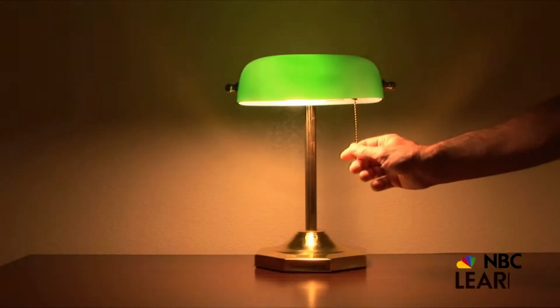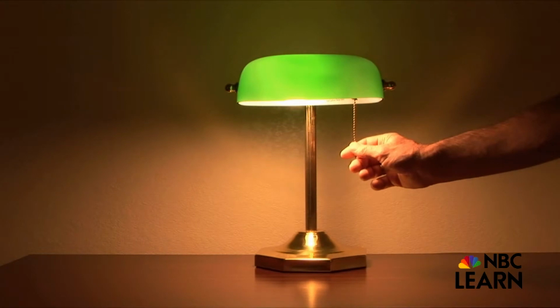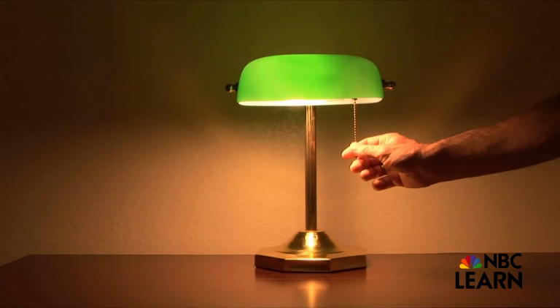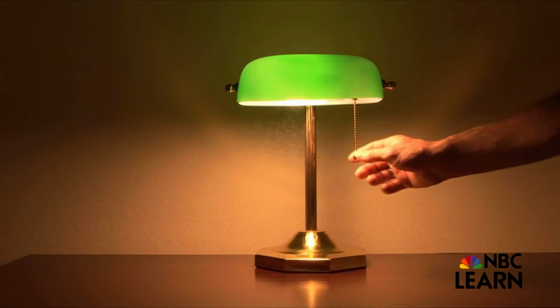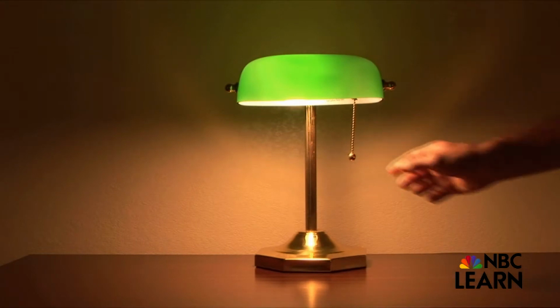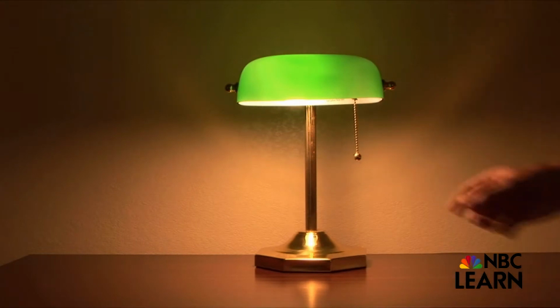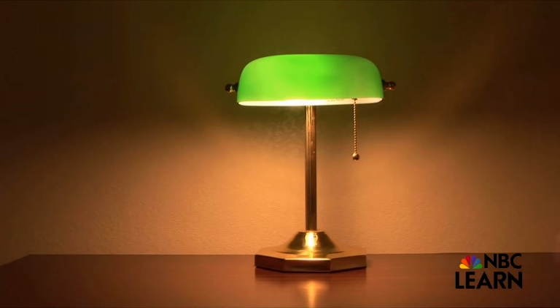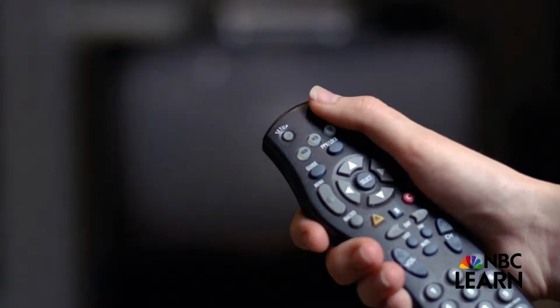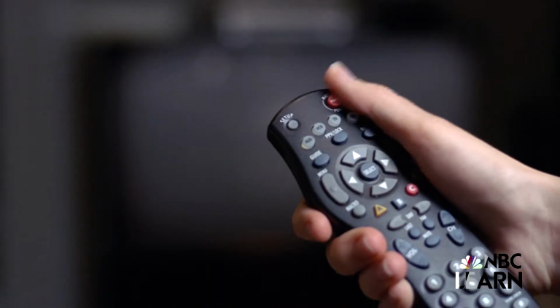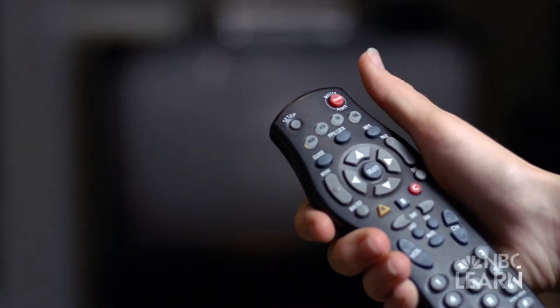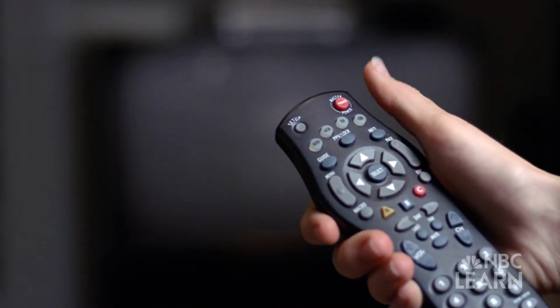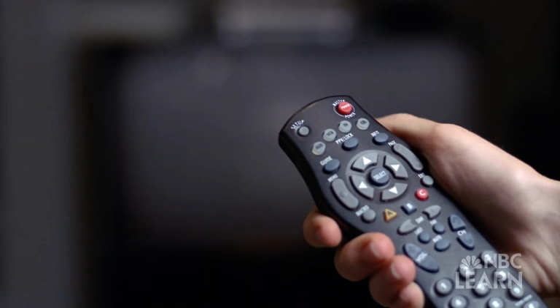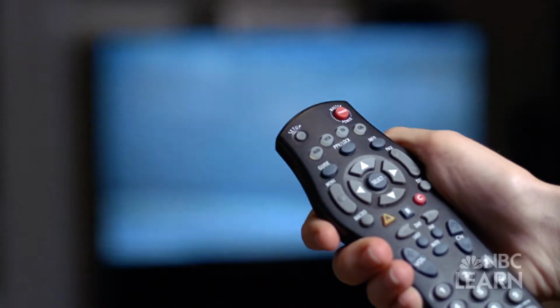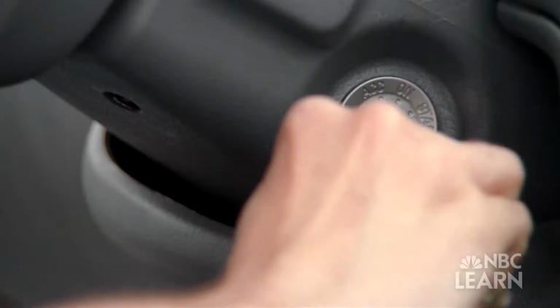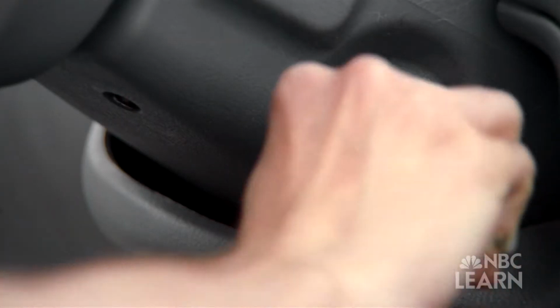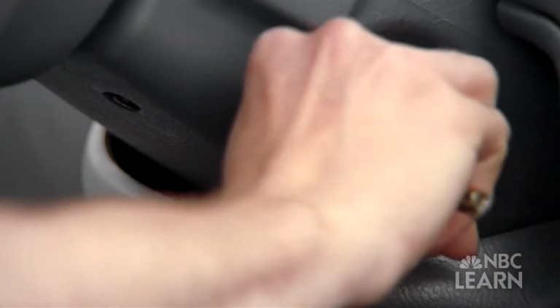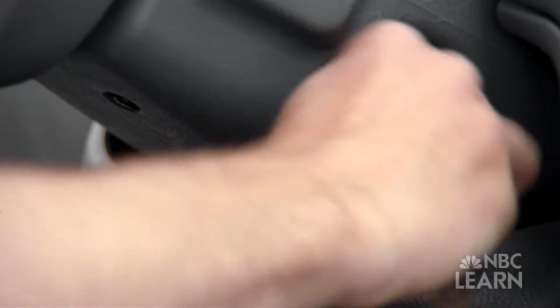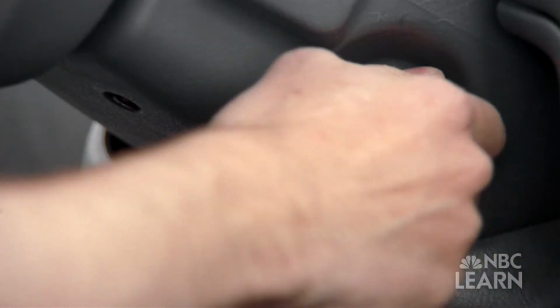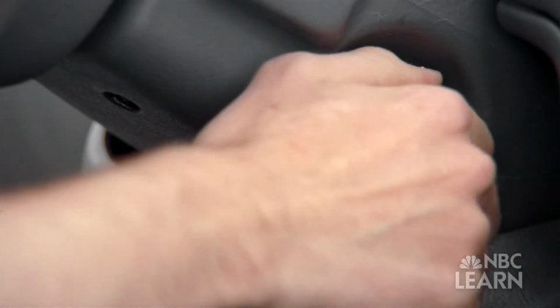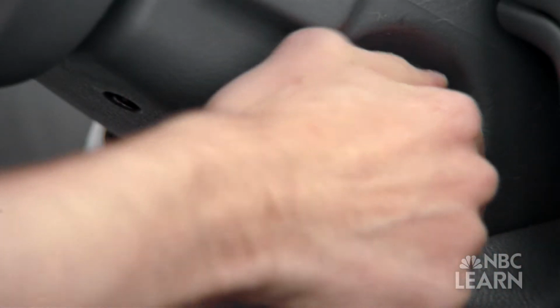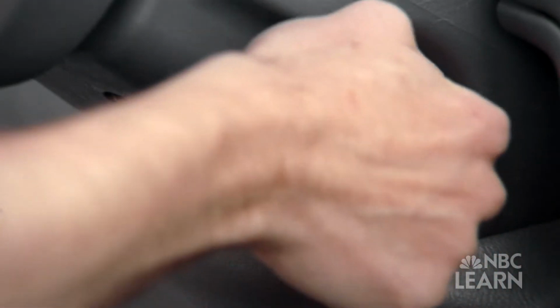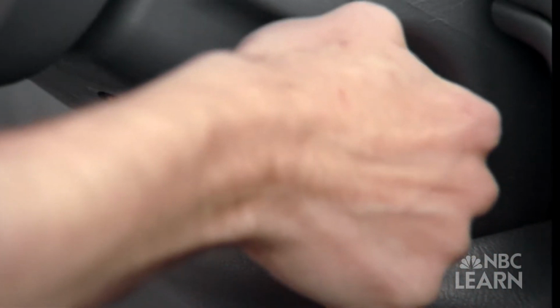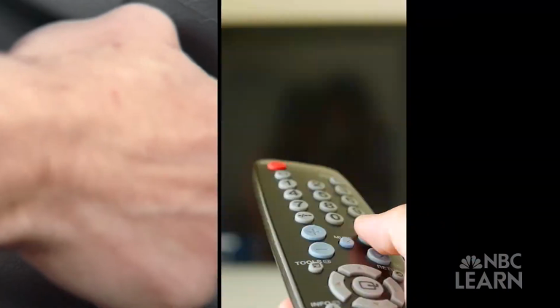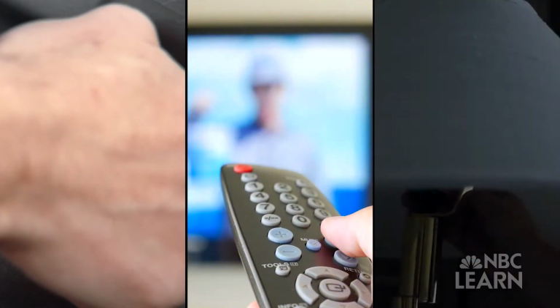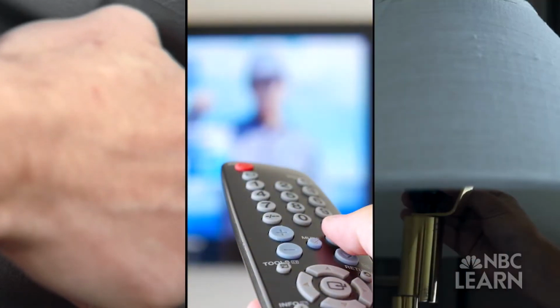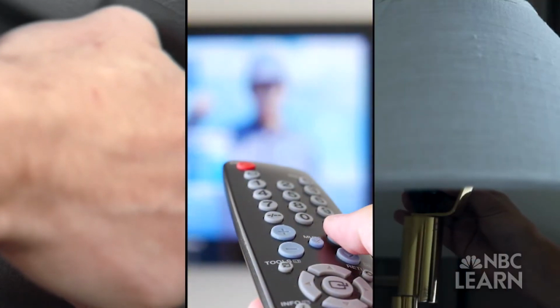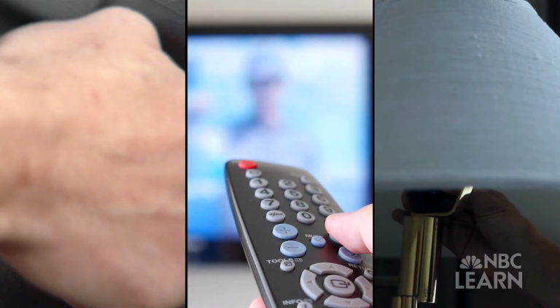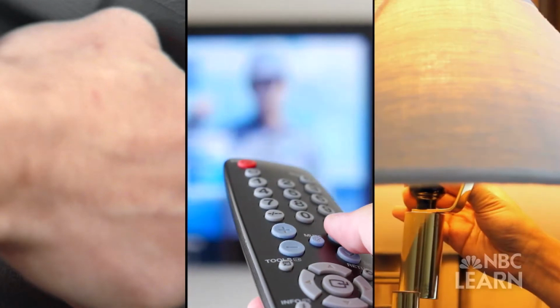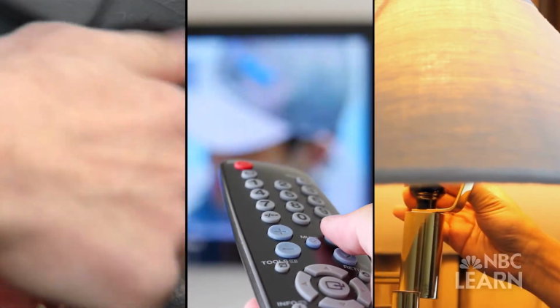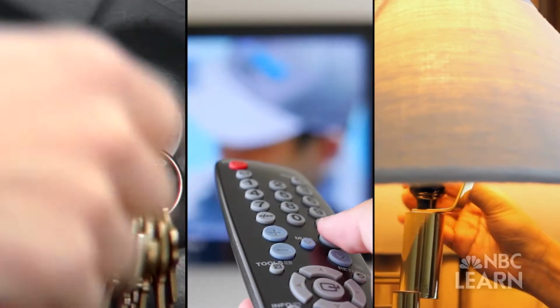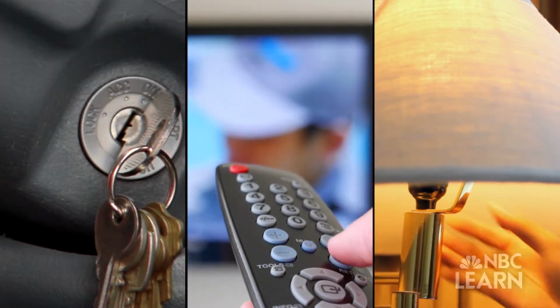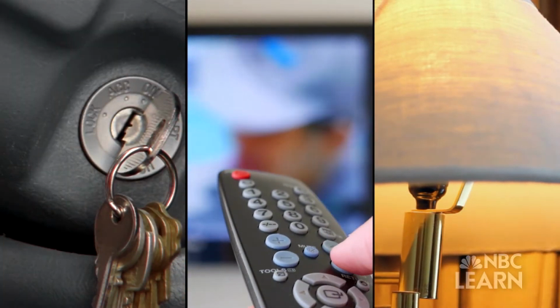Switch on a light, turn on a TV, start a car's ignition — all of these actions require power.